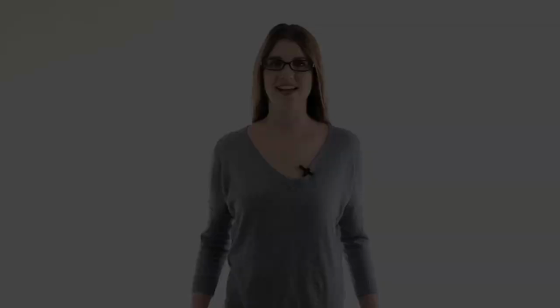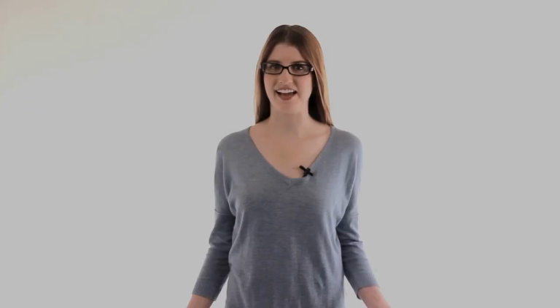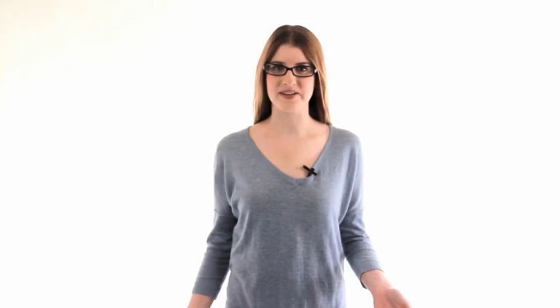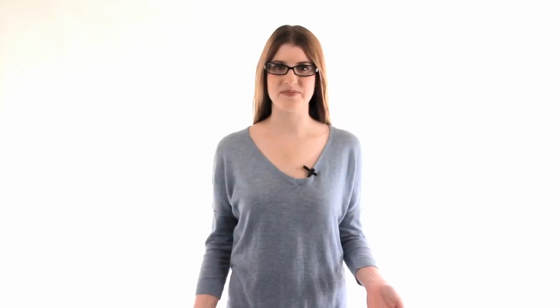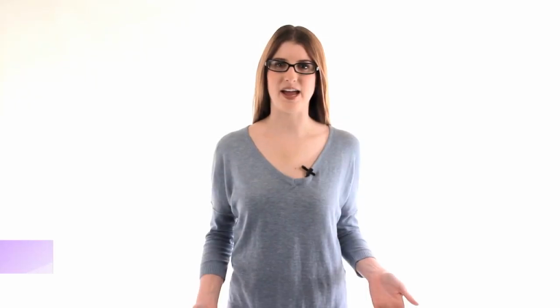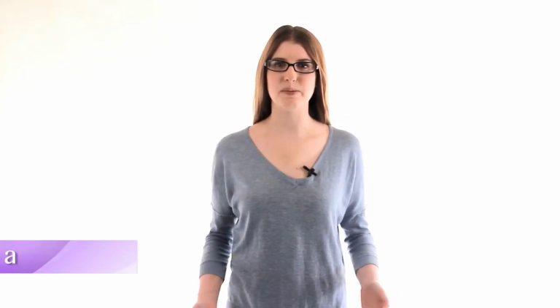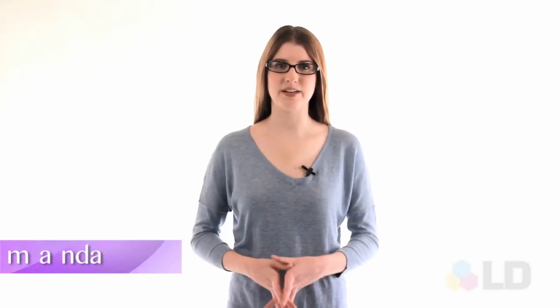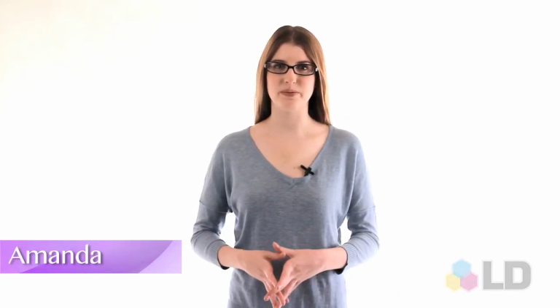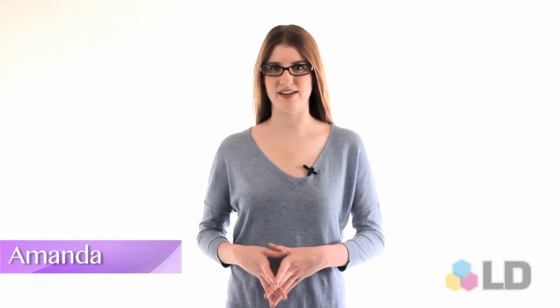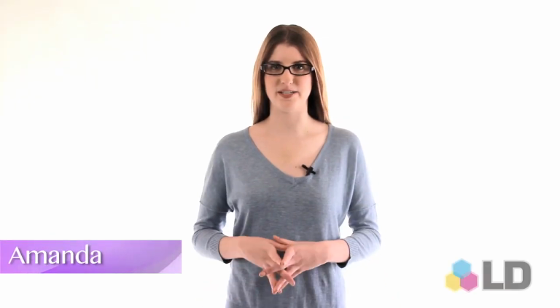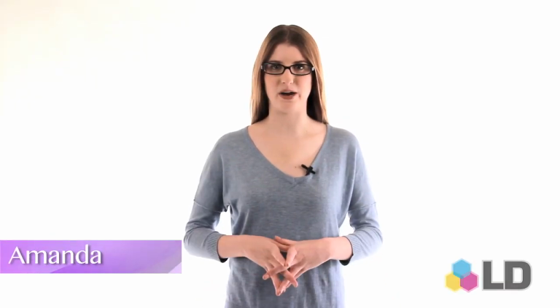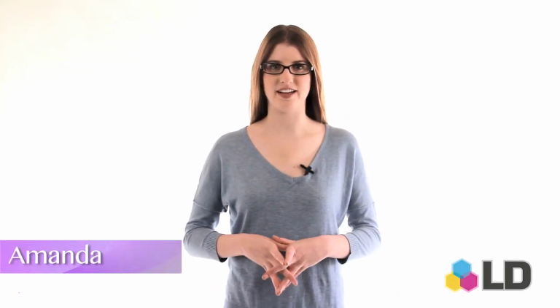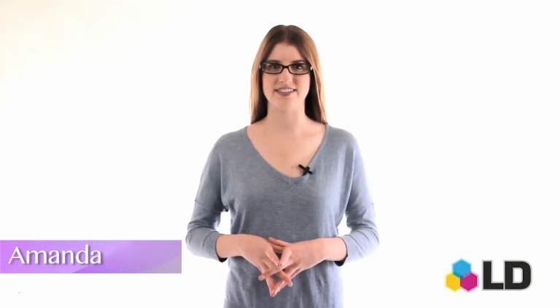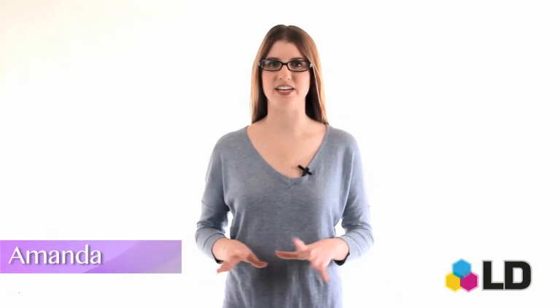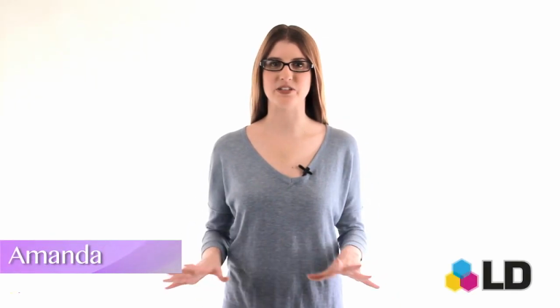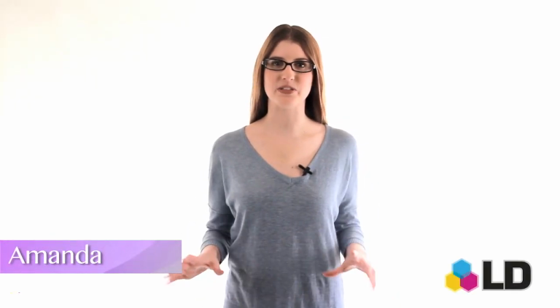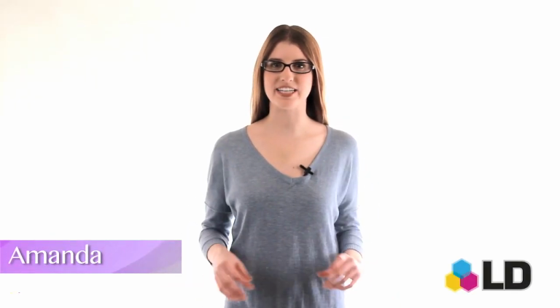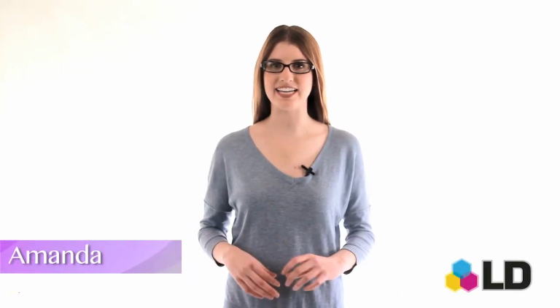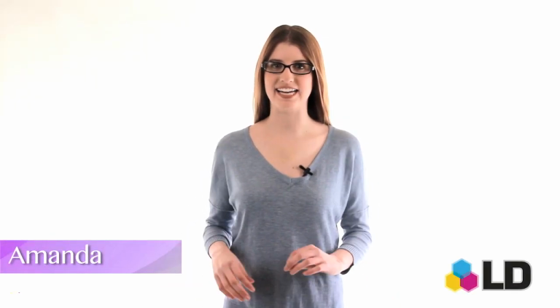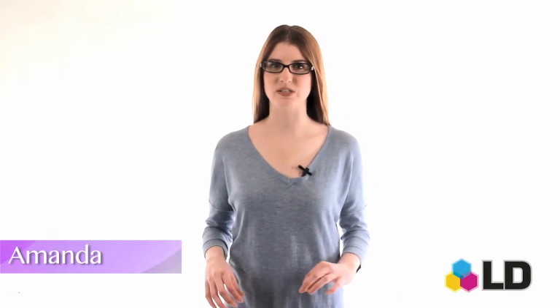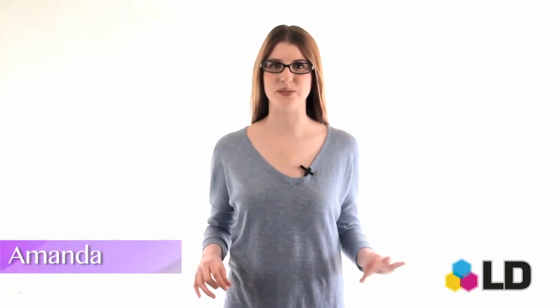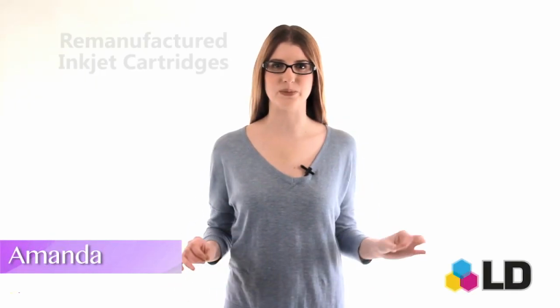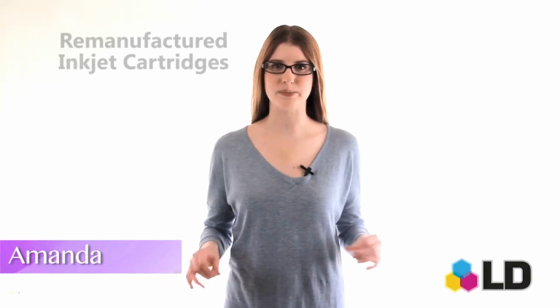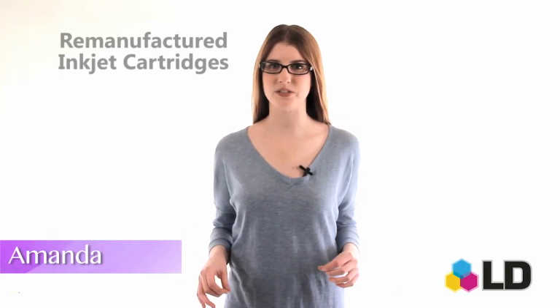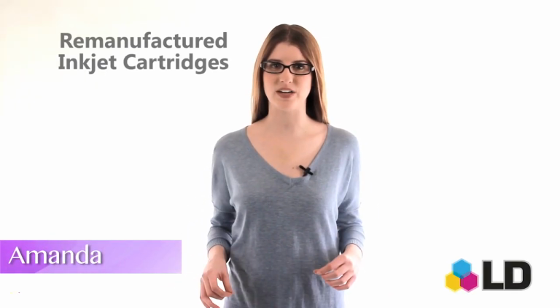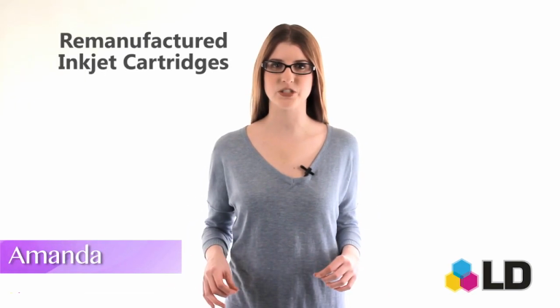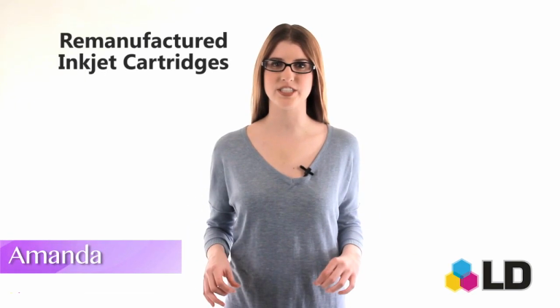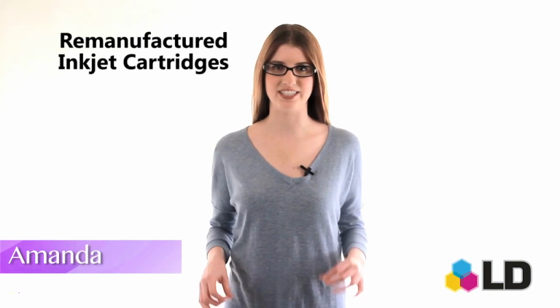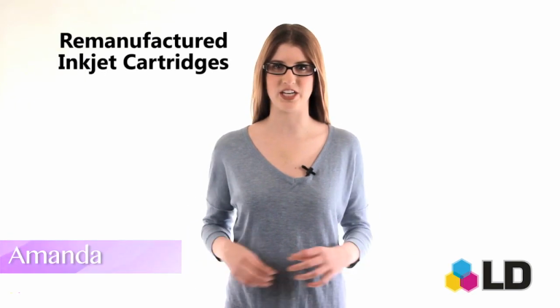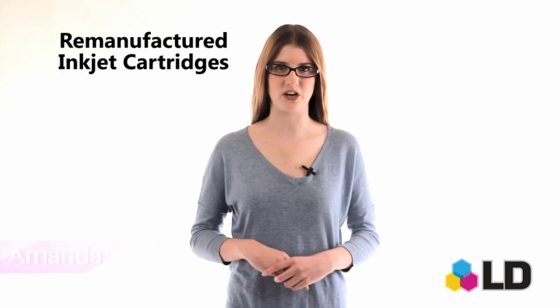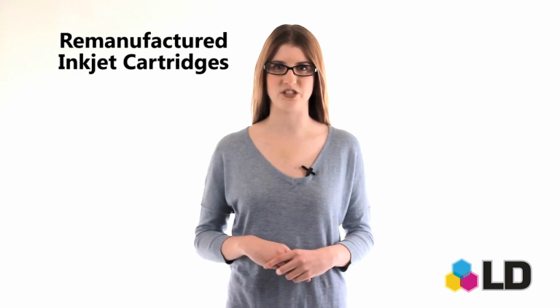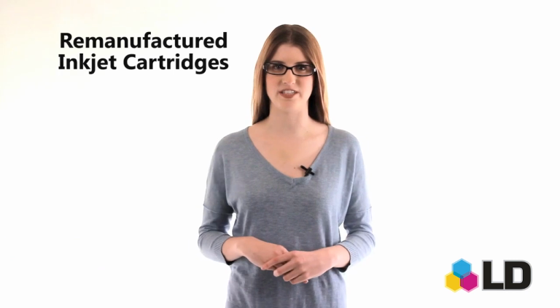Hi, I'm Amanda with LD Products and you're looking at LD Remanufactured Inkjet Cartridges.